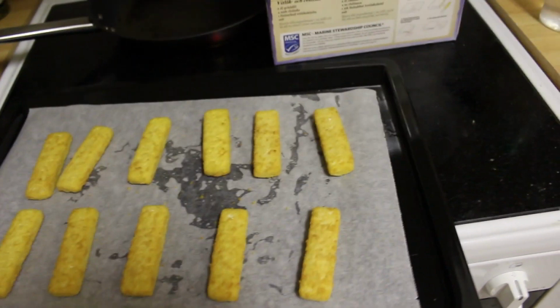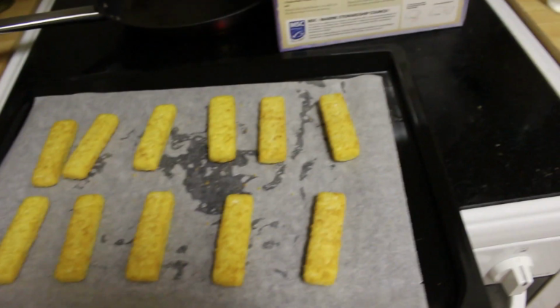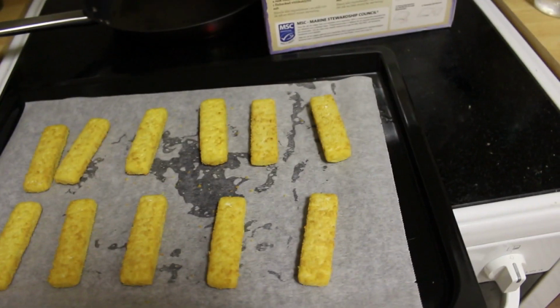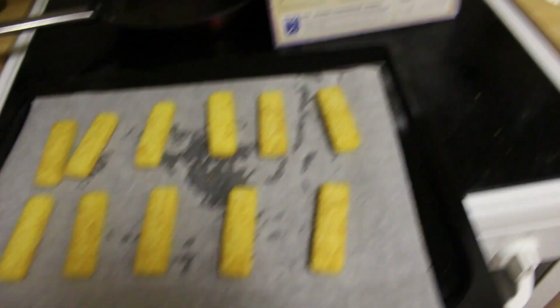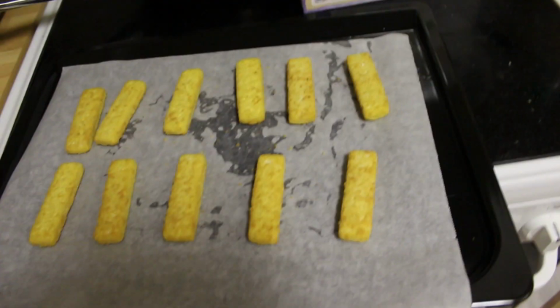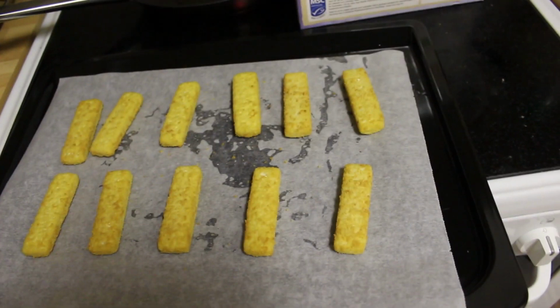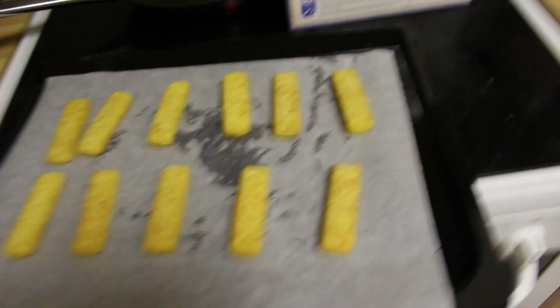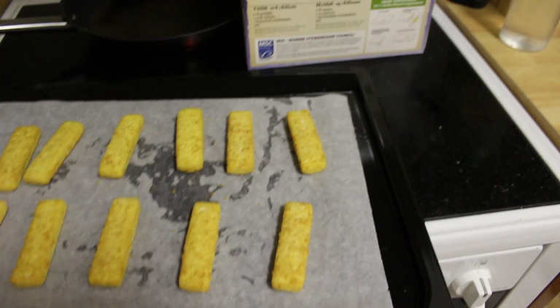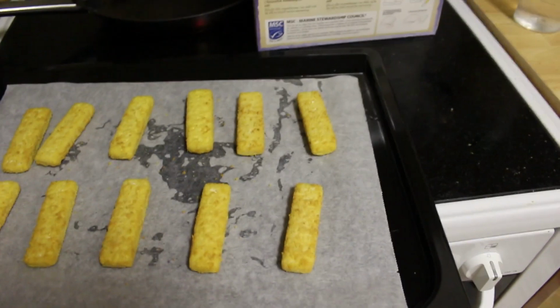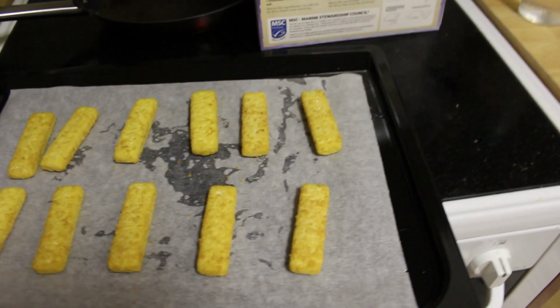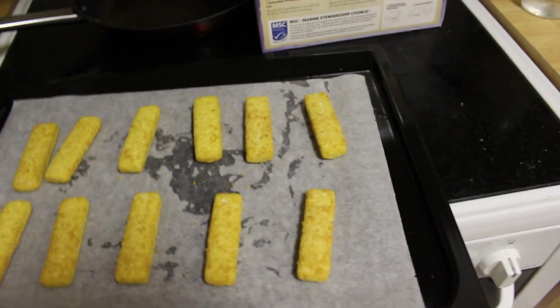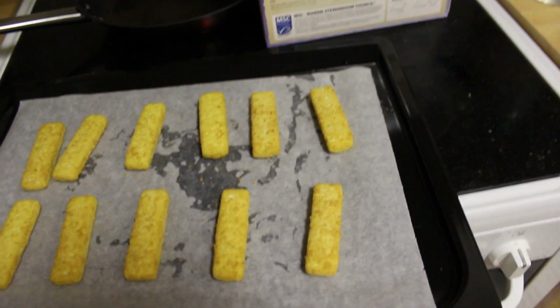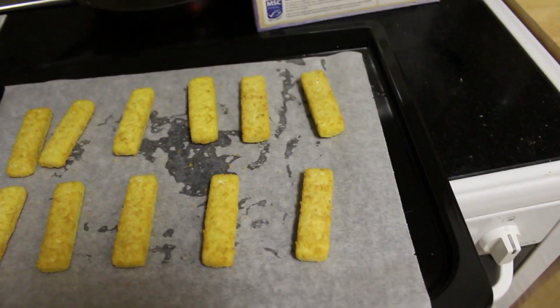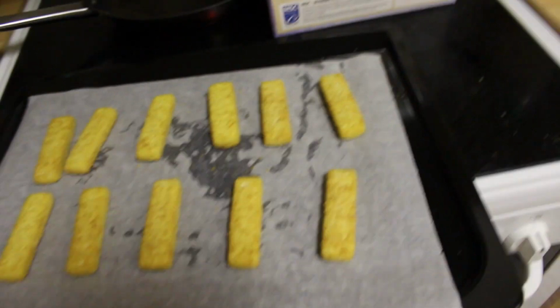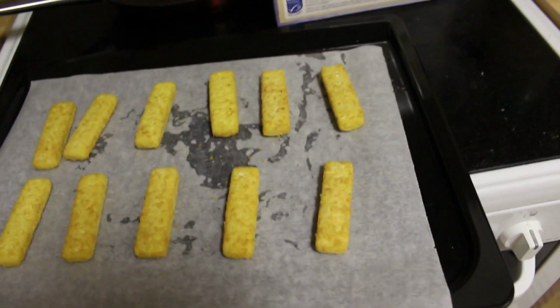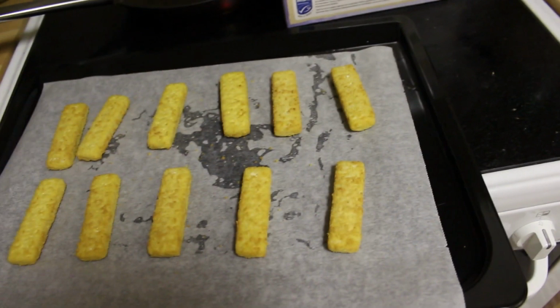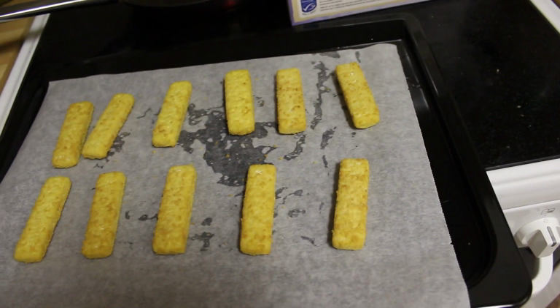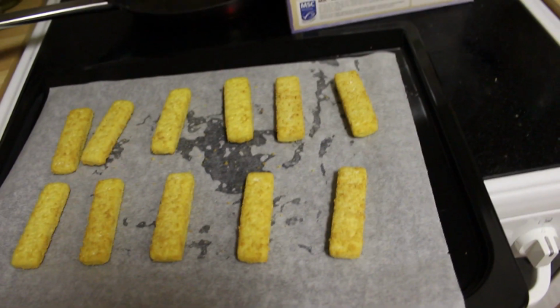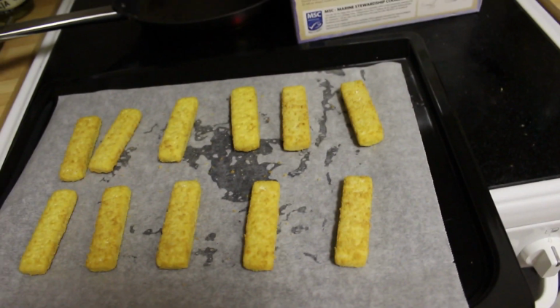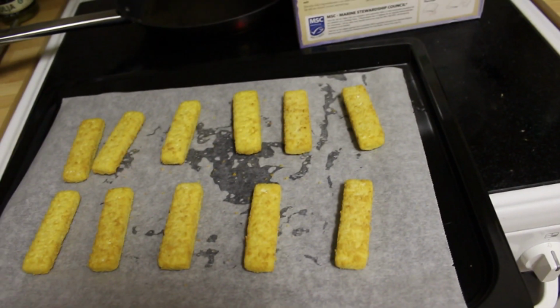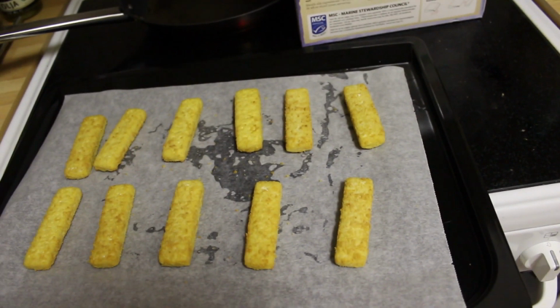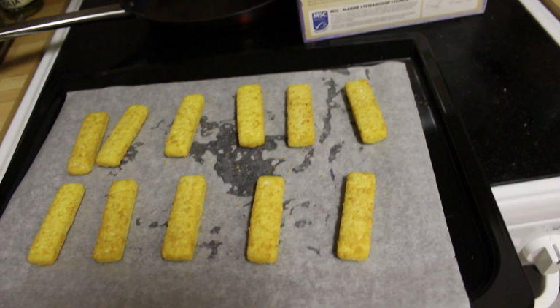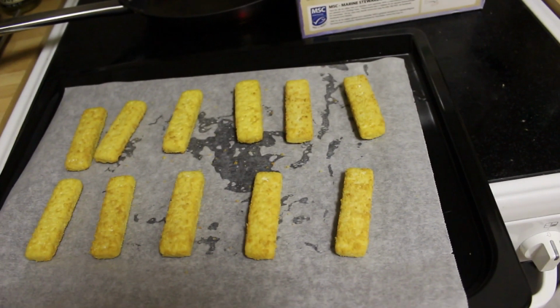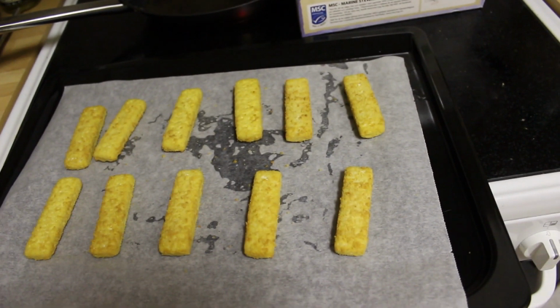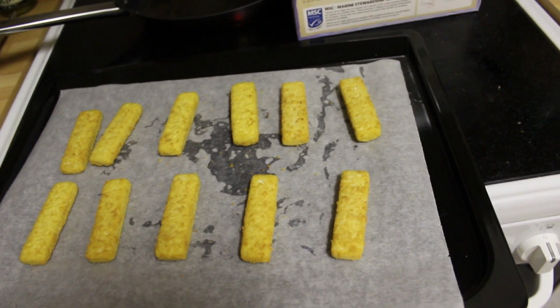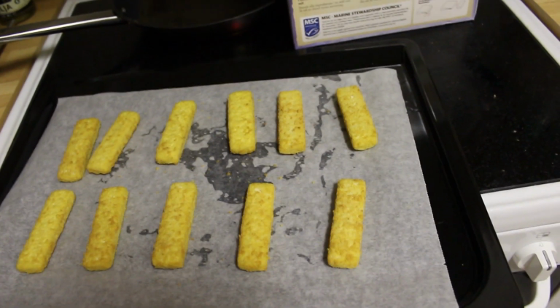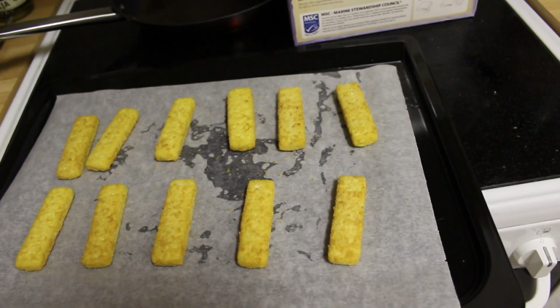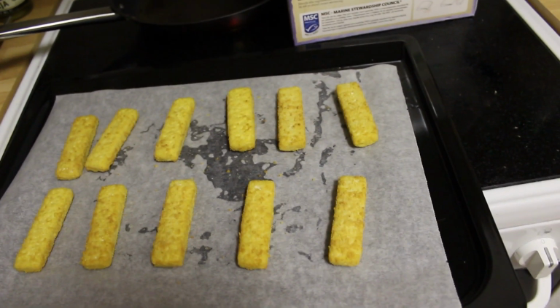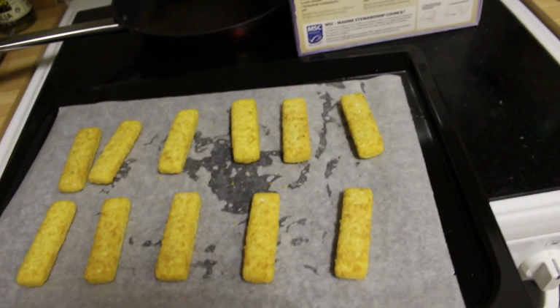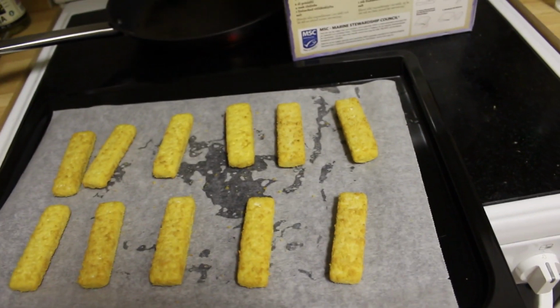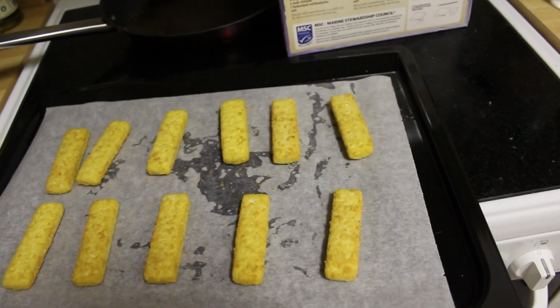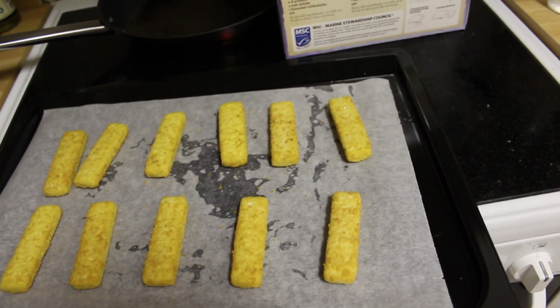I just wanted to let you guys know that I'm eating, I'm surviving. I'm surviving — I'm doing it the lunchbox way.